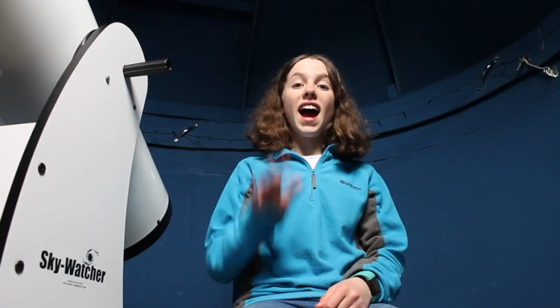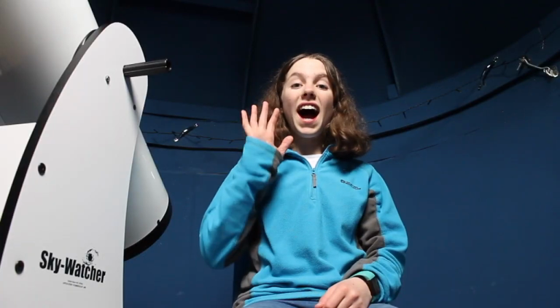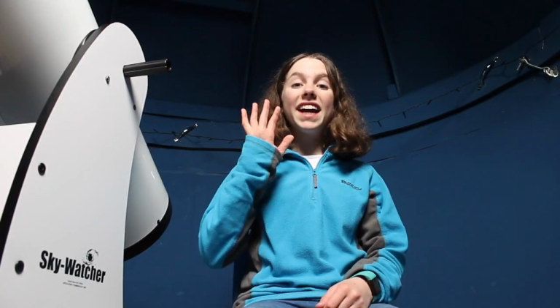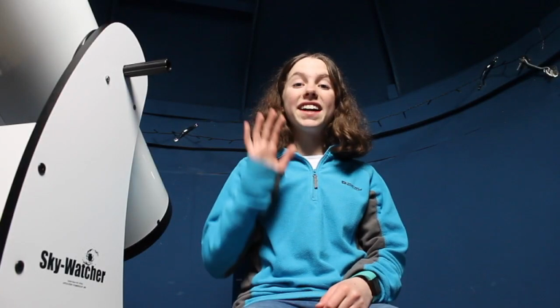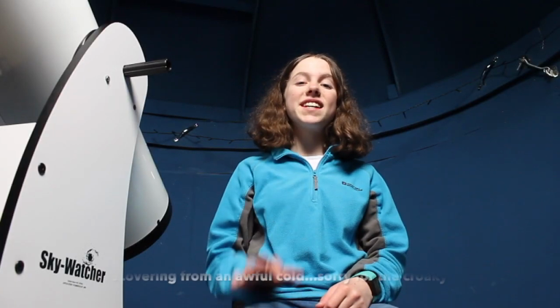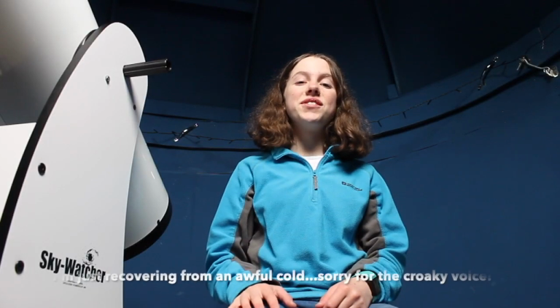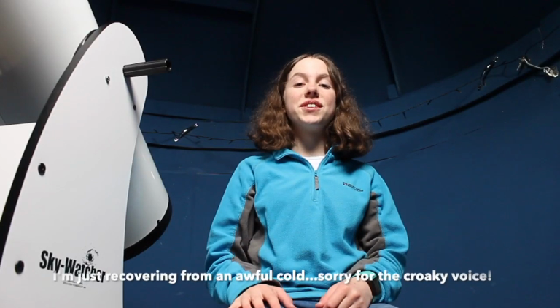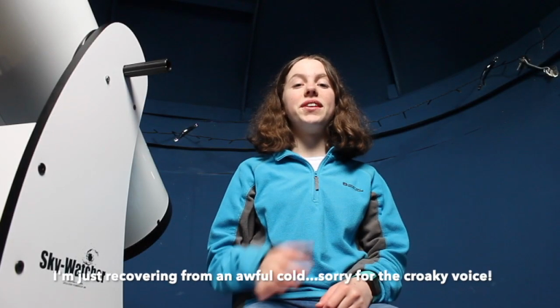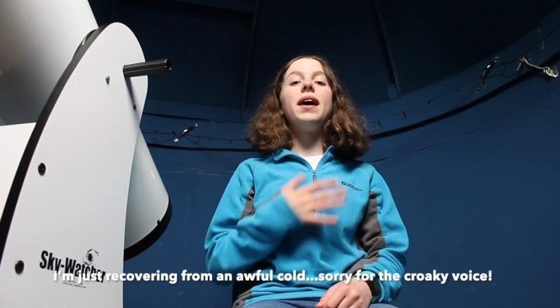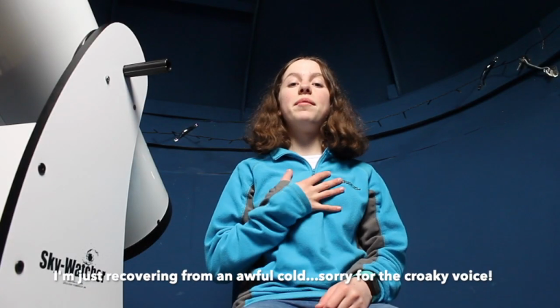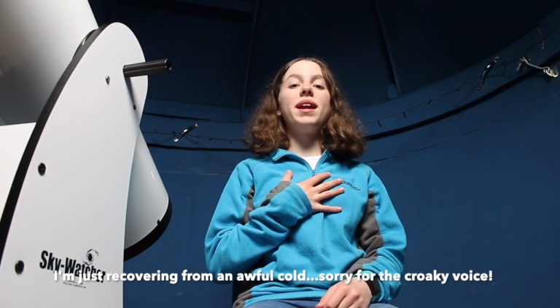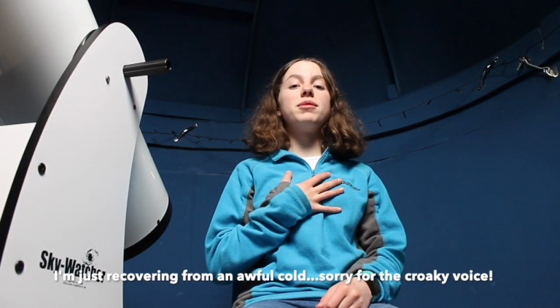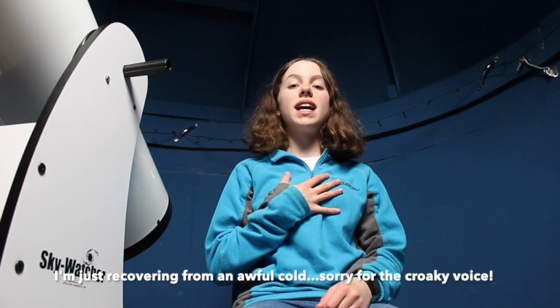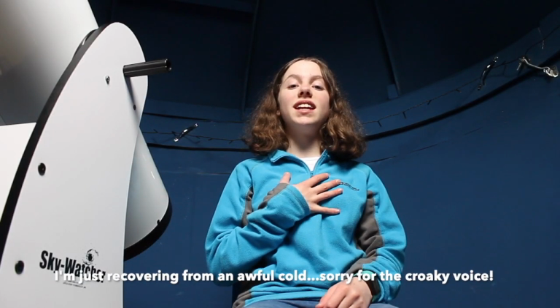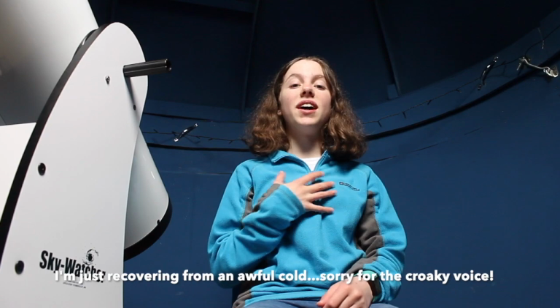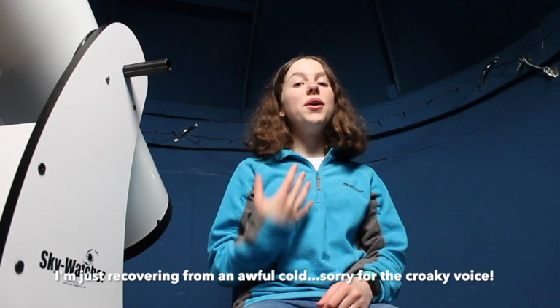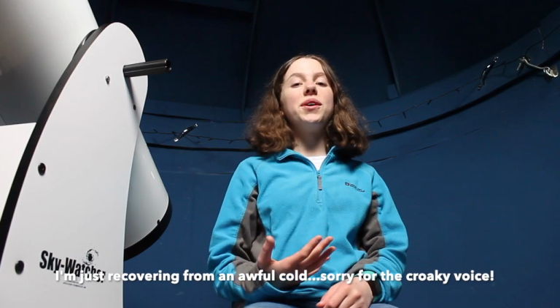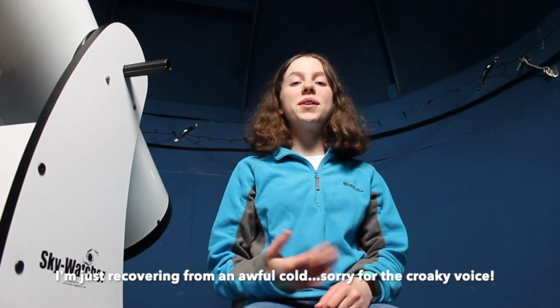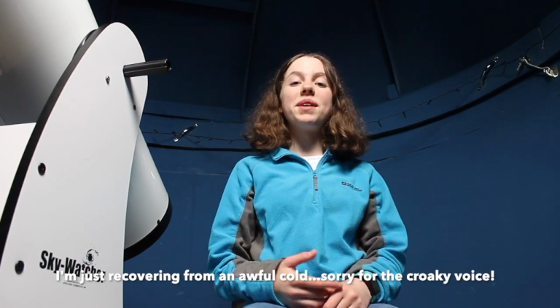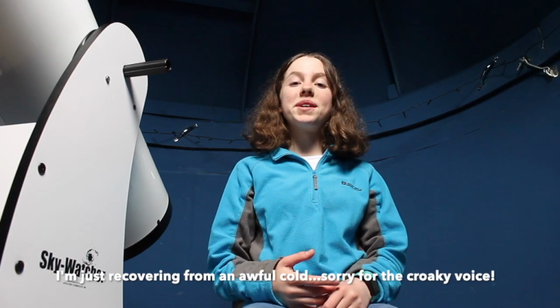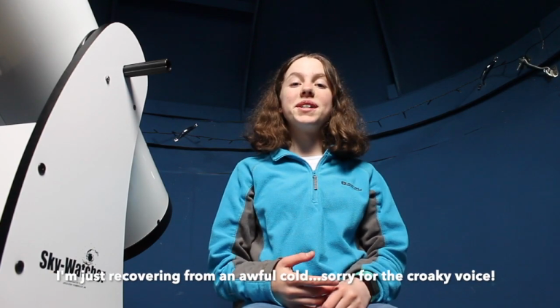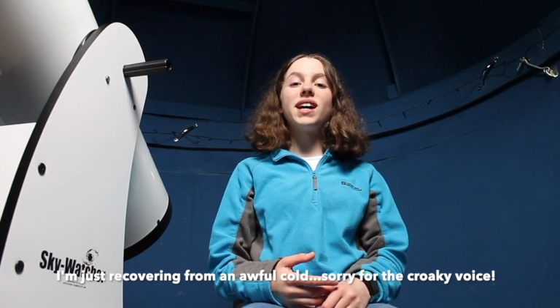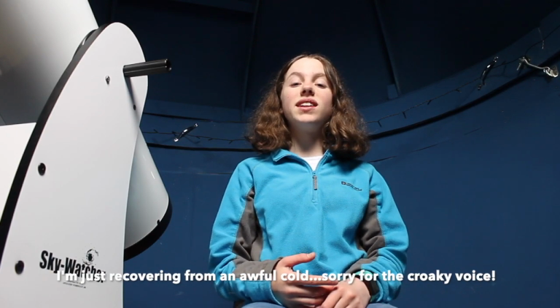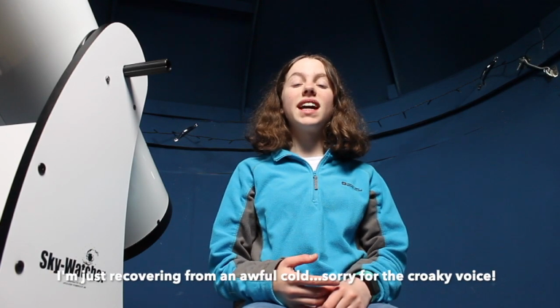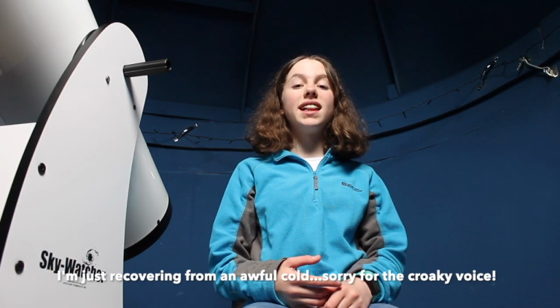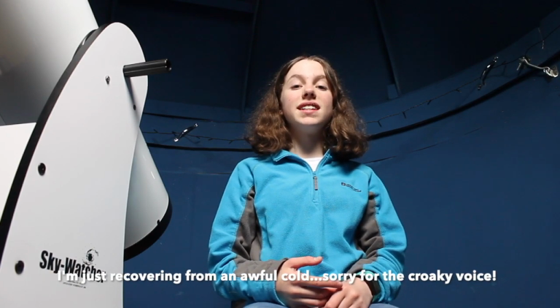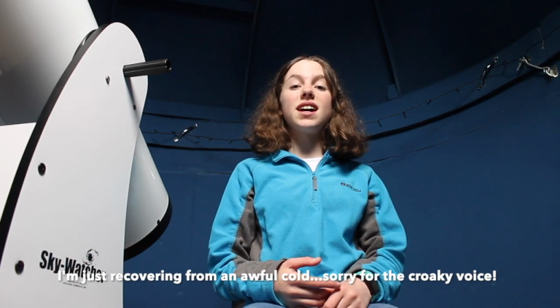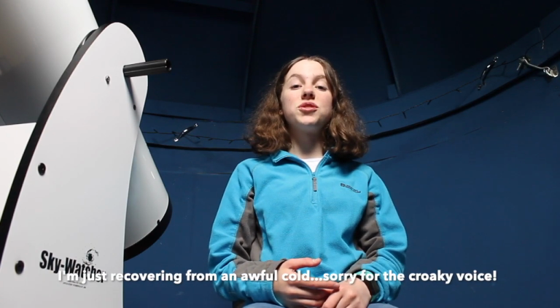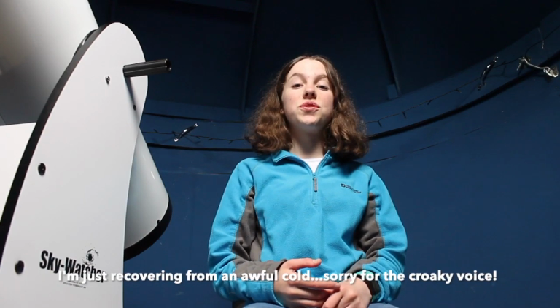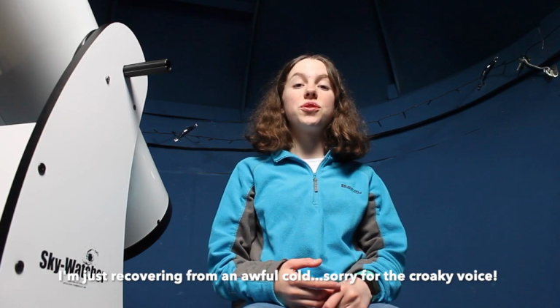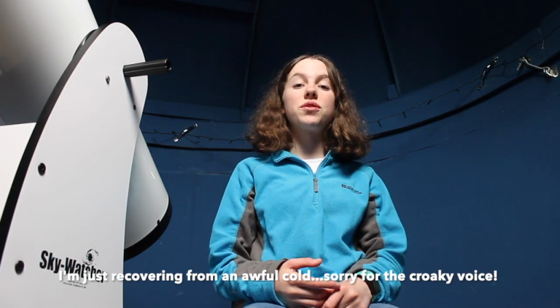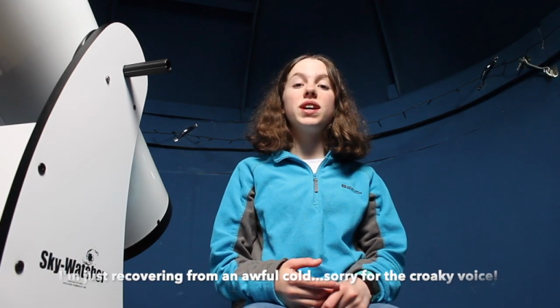Hi guys! How's it going? My name is Helena. Welcome back to my channel, Helena's Astrophotography.